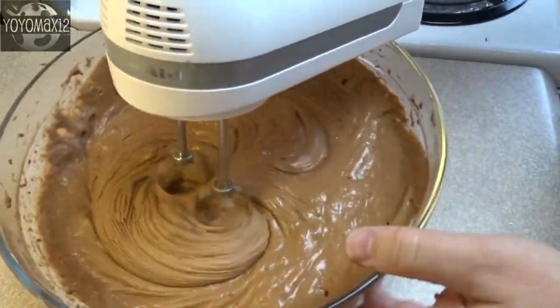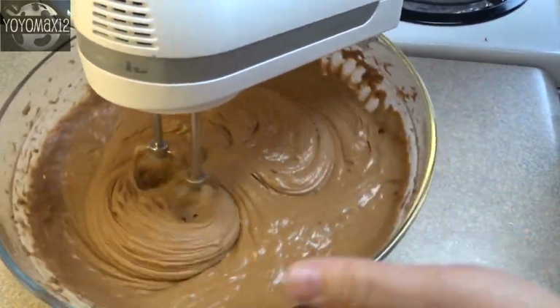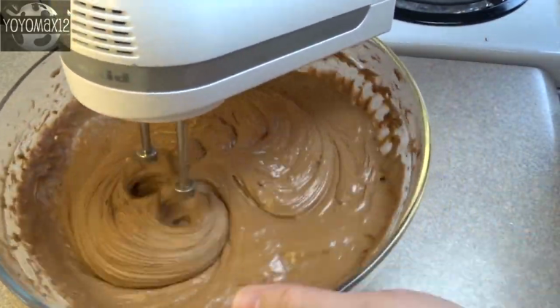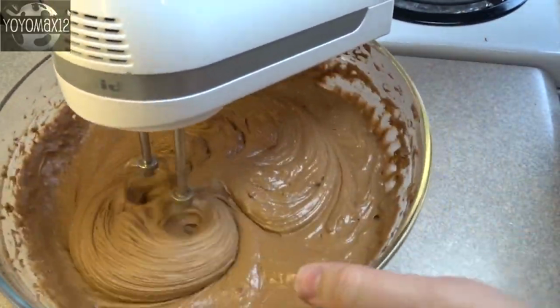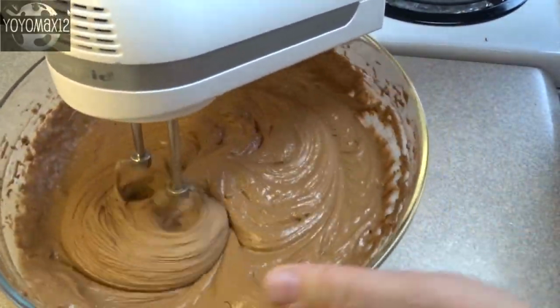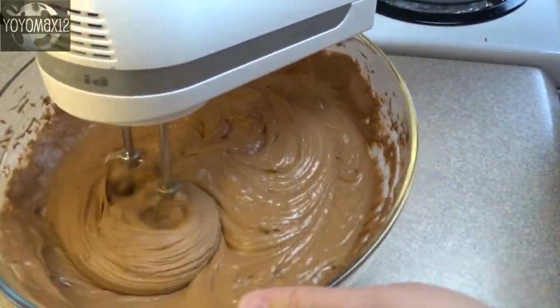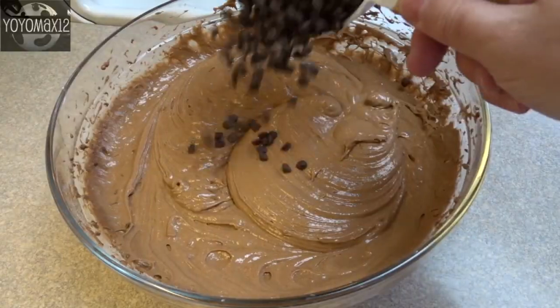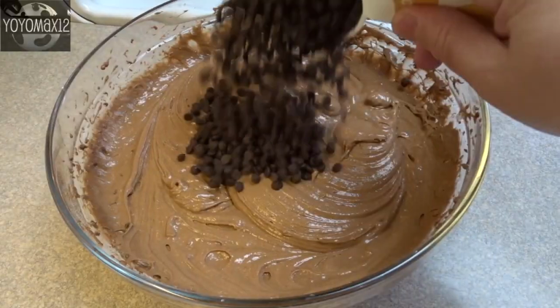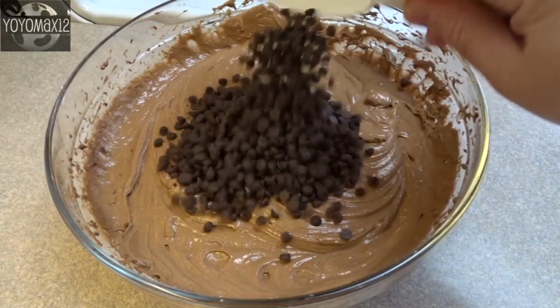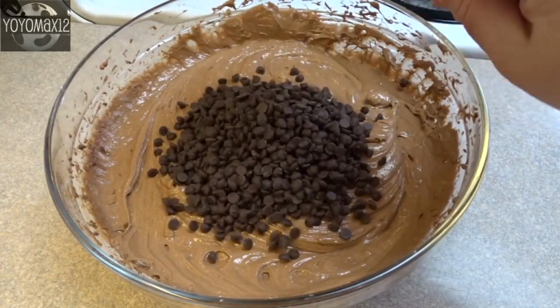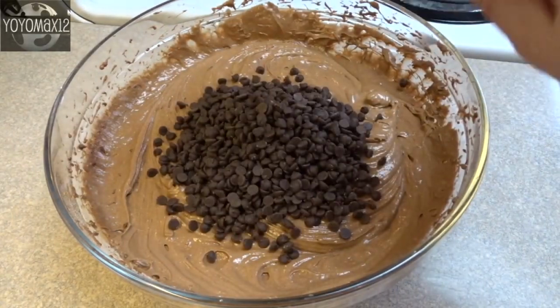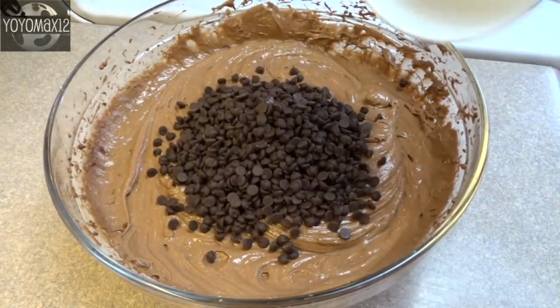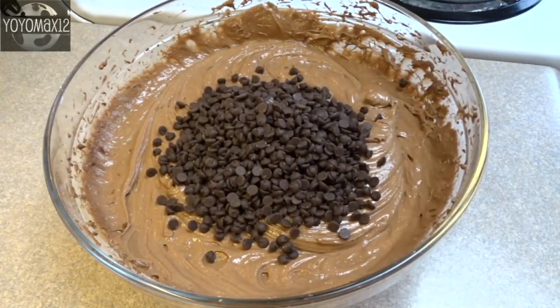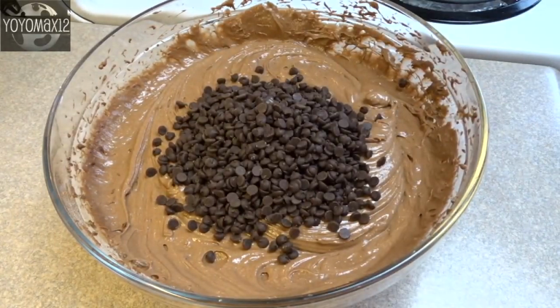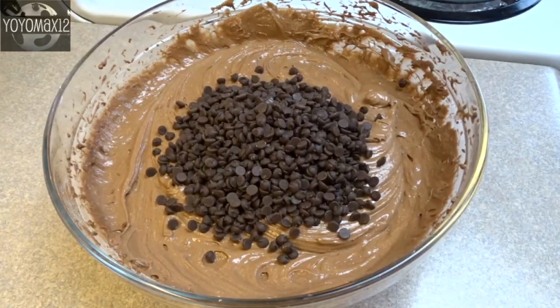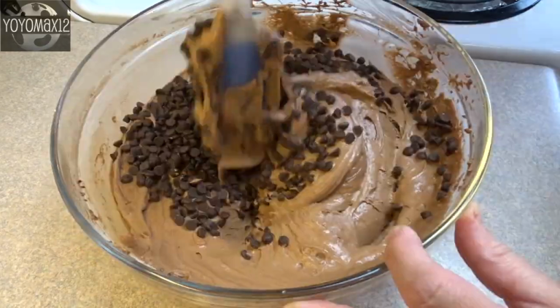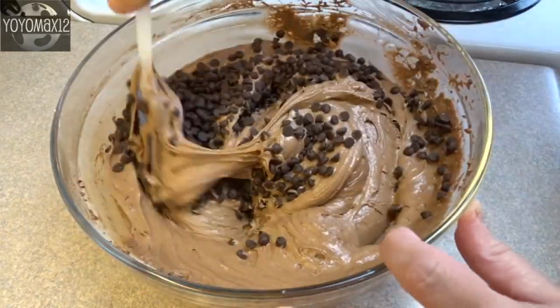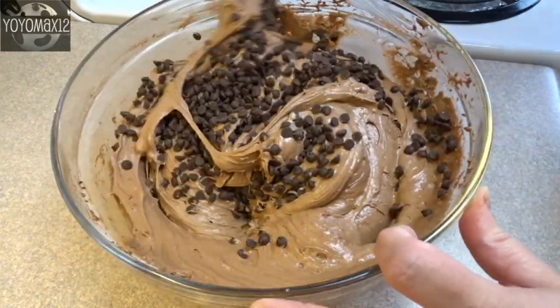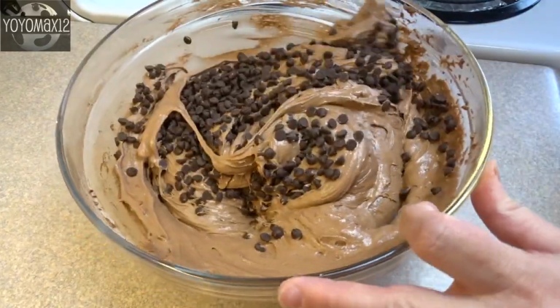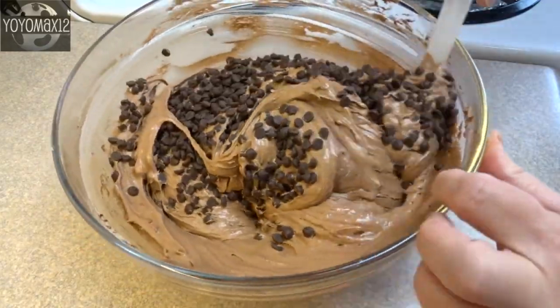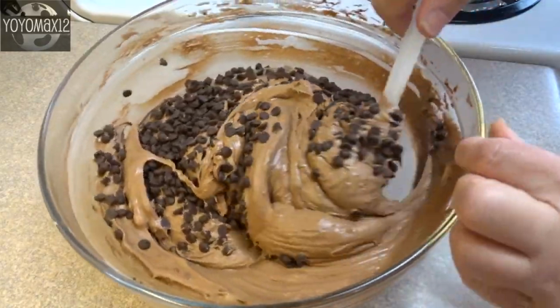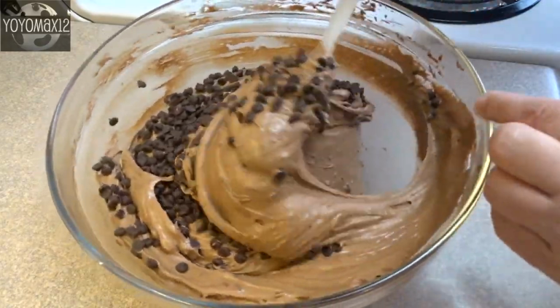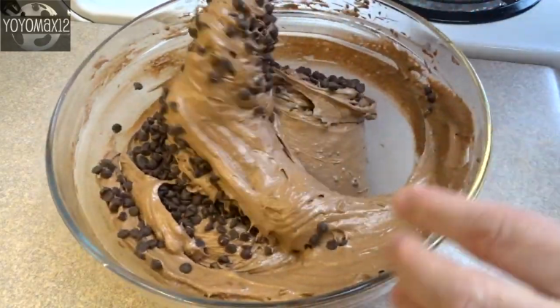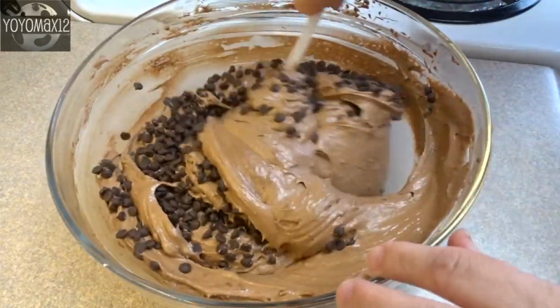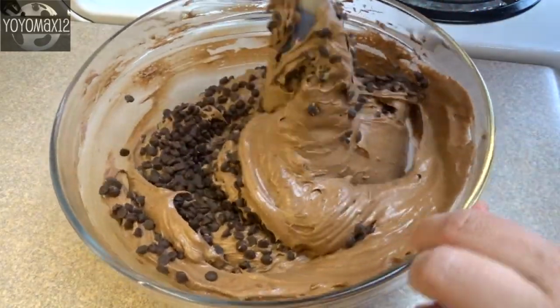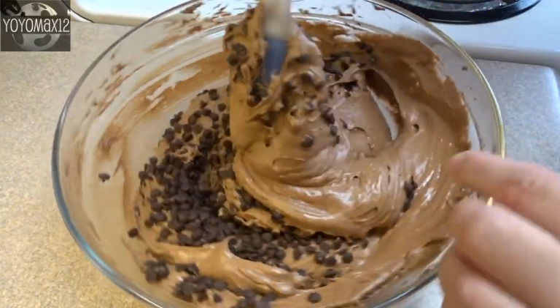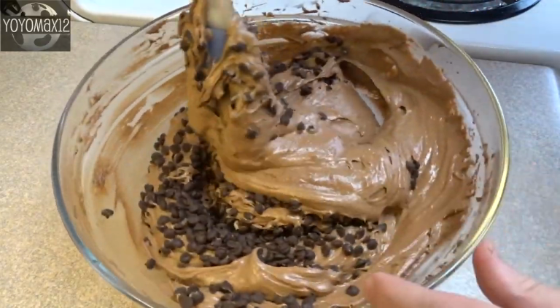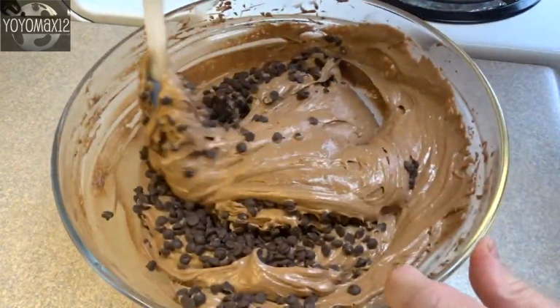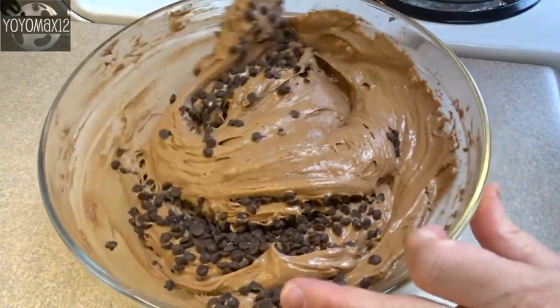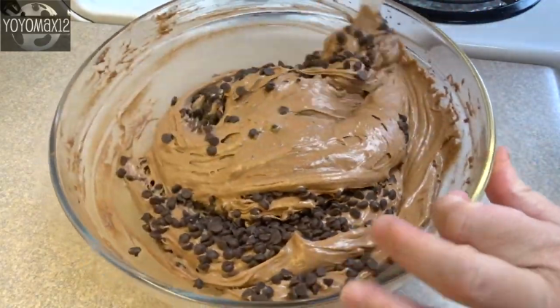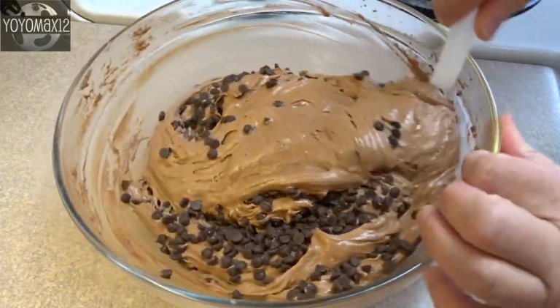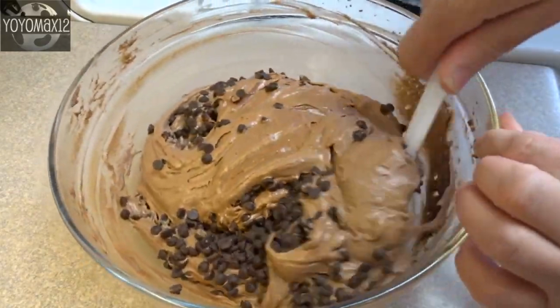Then fold in one cup of miniature chocolate chips. You could also use regular sliced chocolate chips if you prefer.